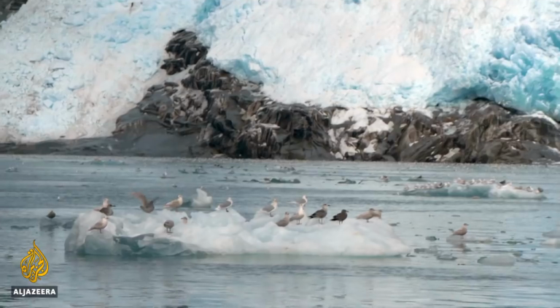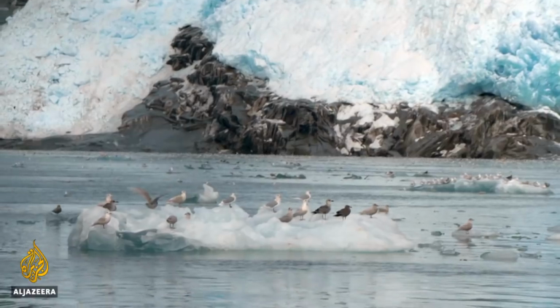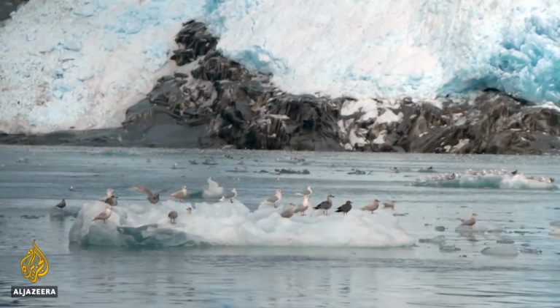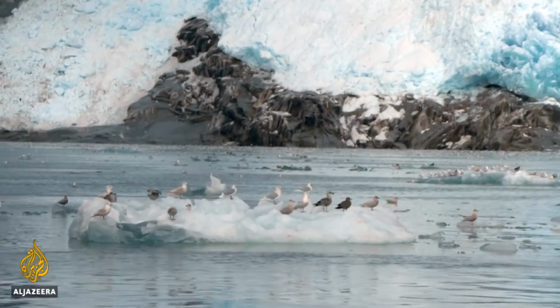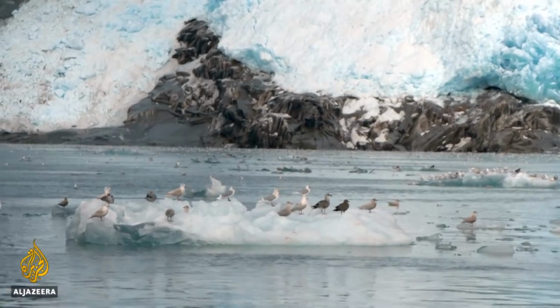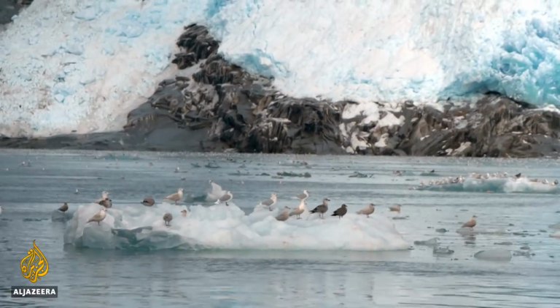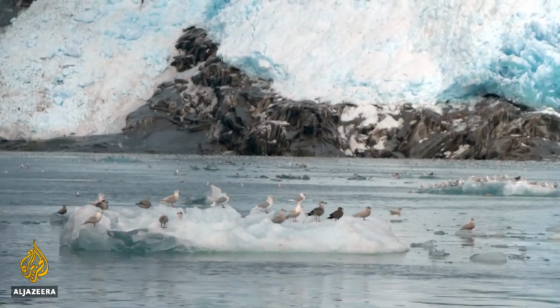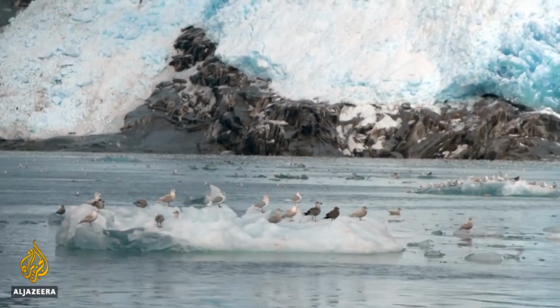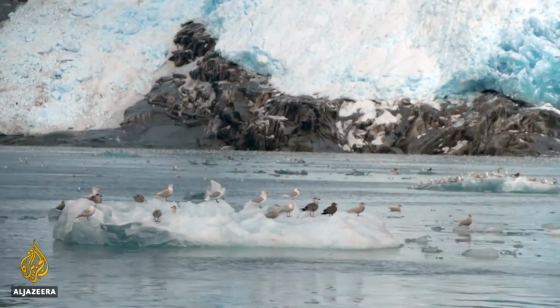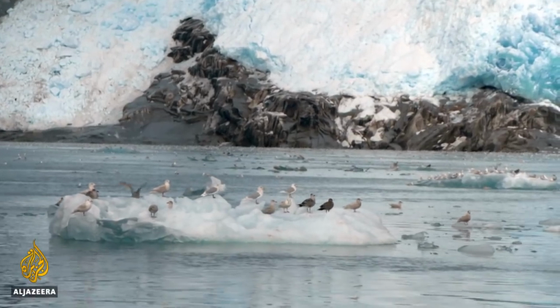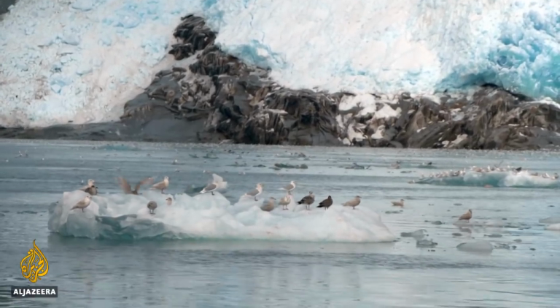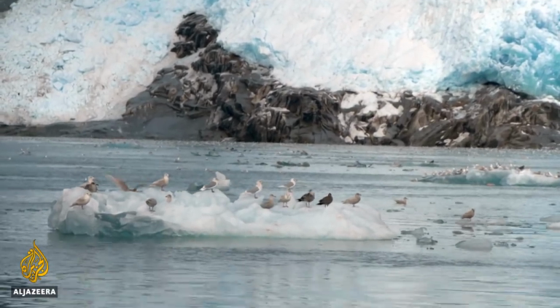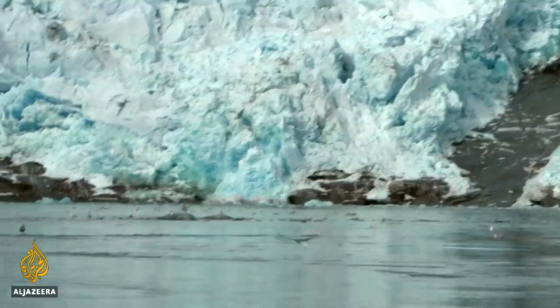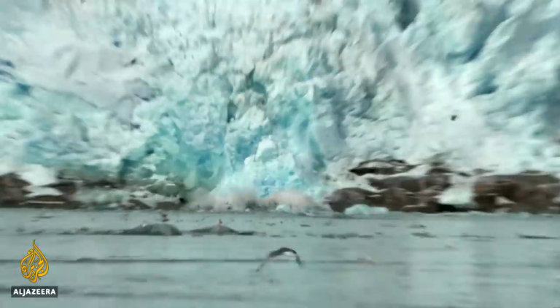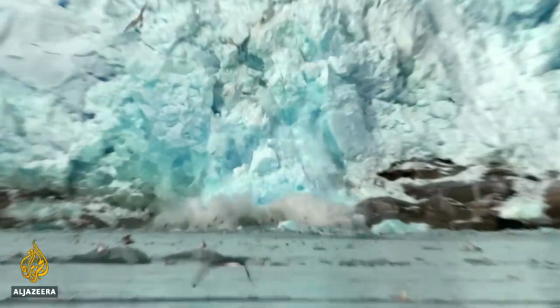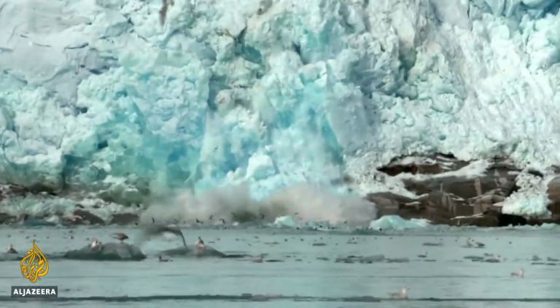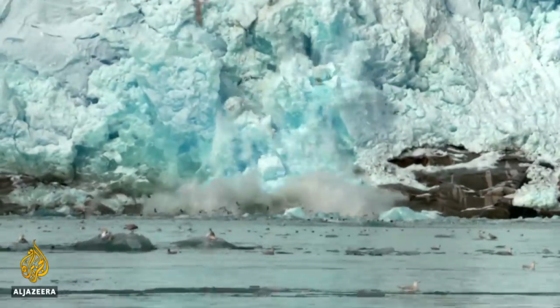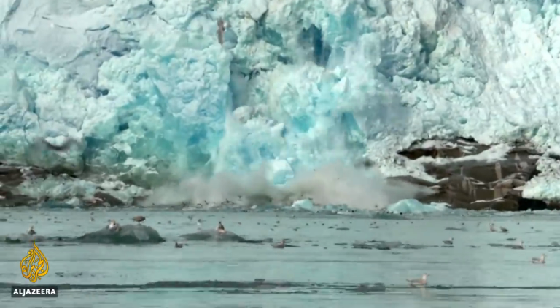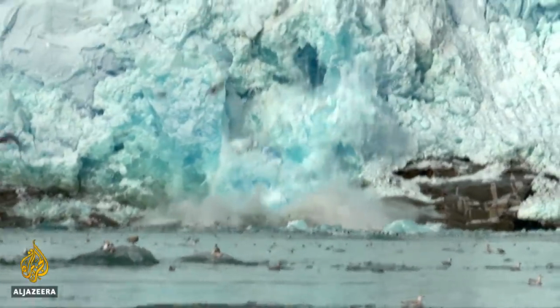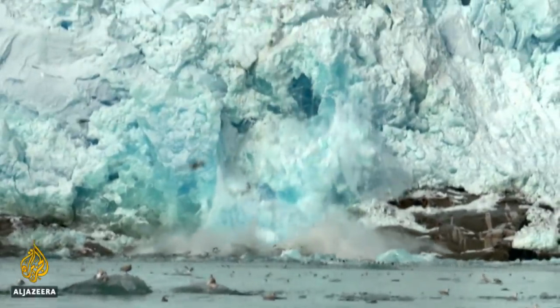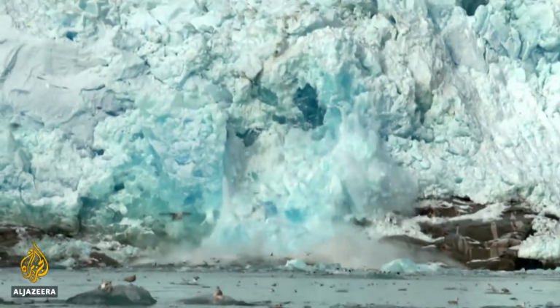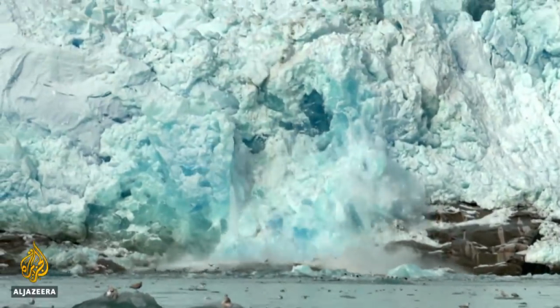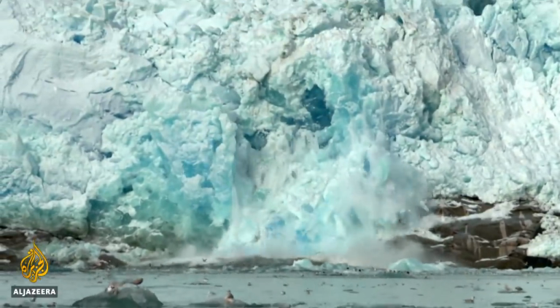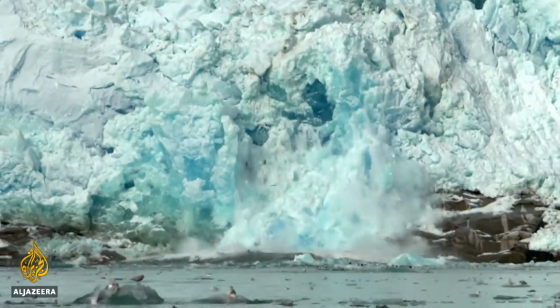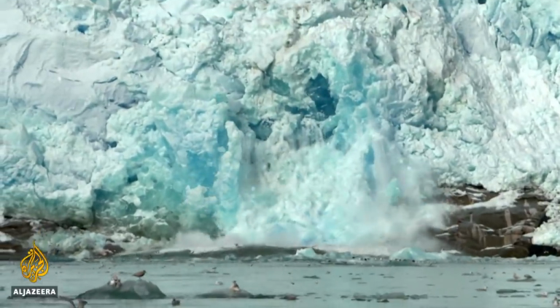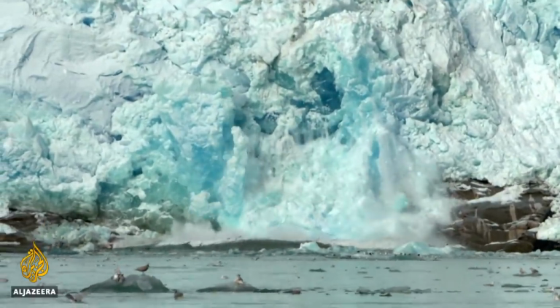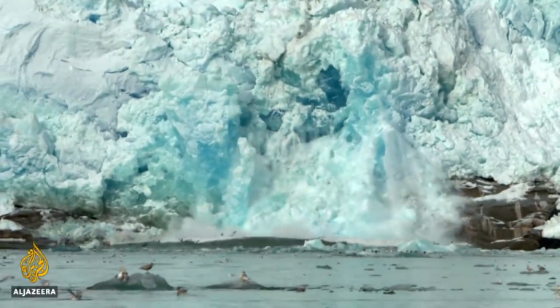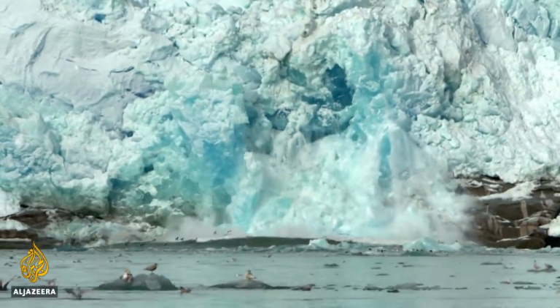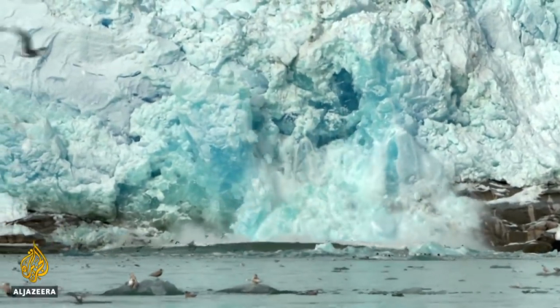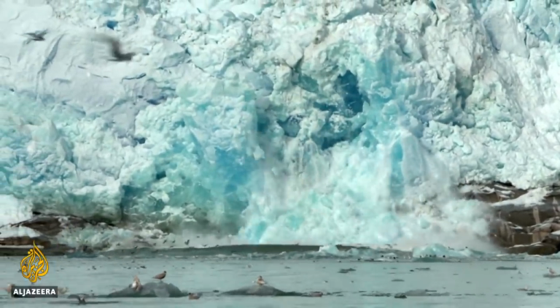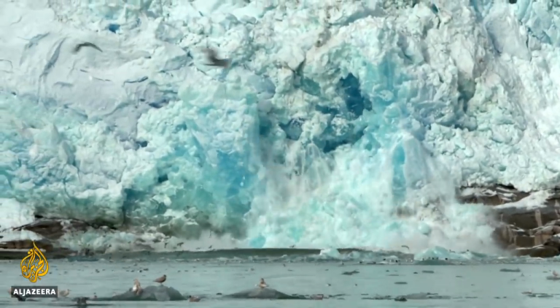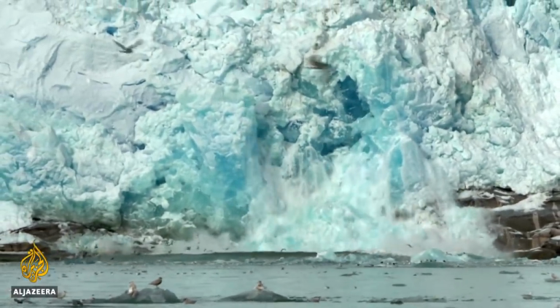Meaning more icebergs are carved into the ocean, the ice sheet diminishes, and there's ongoing sea level rise around the world.